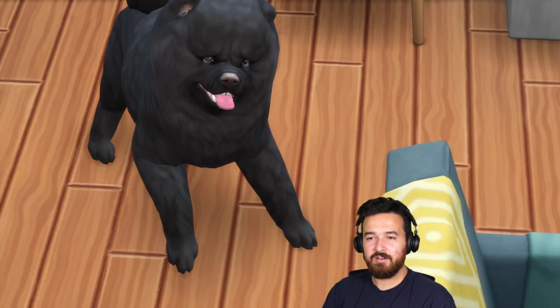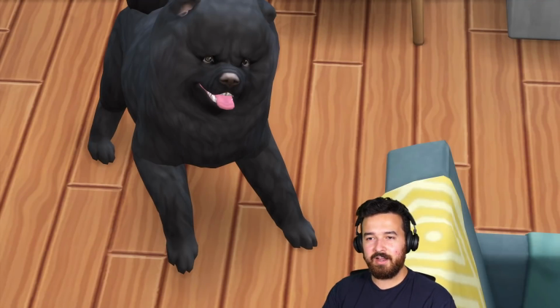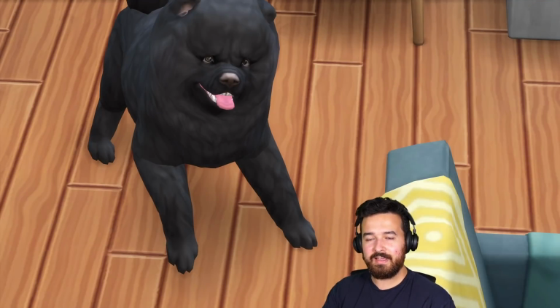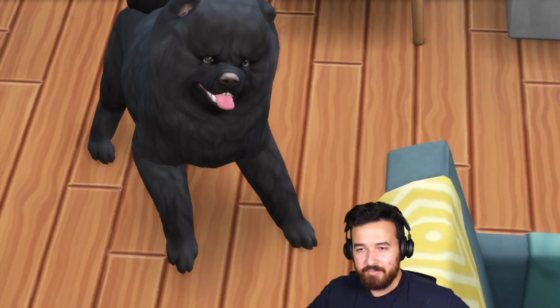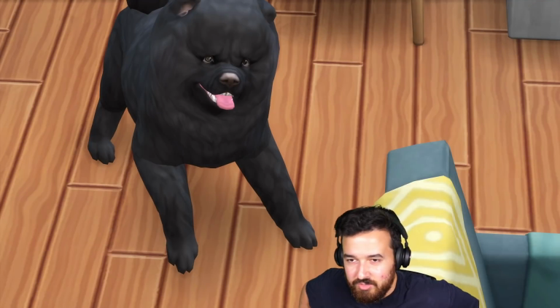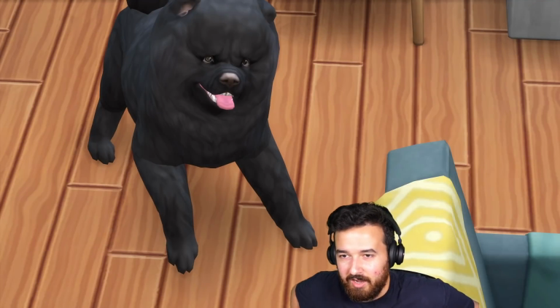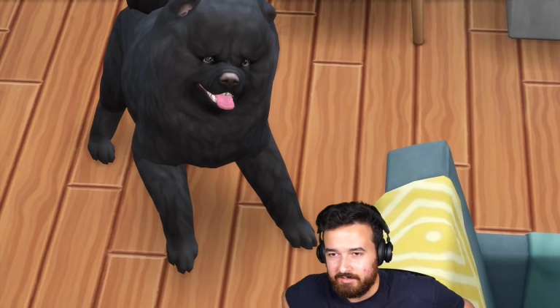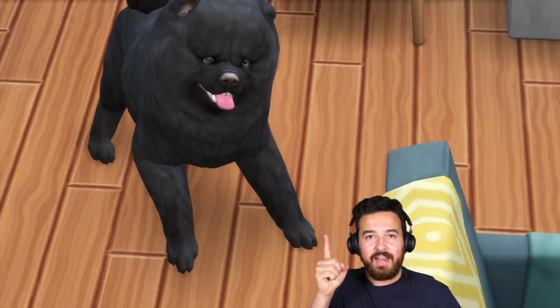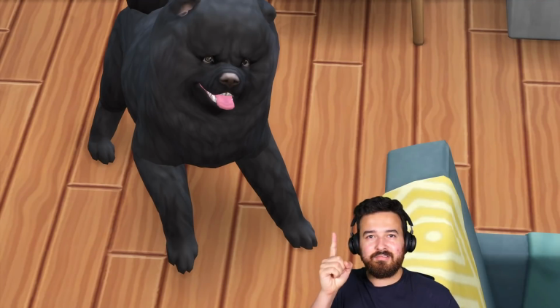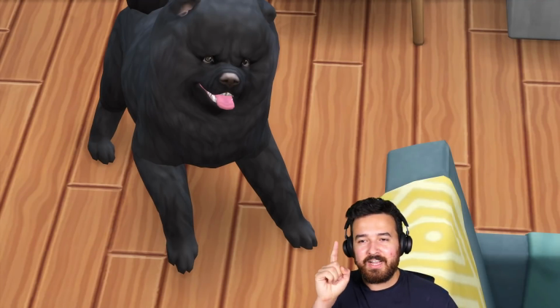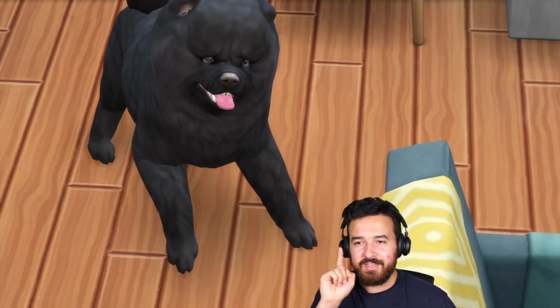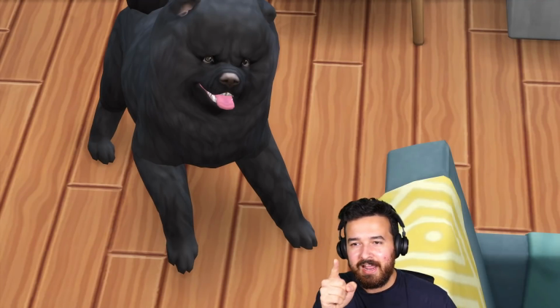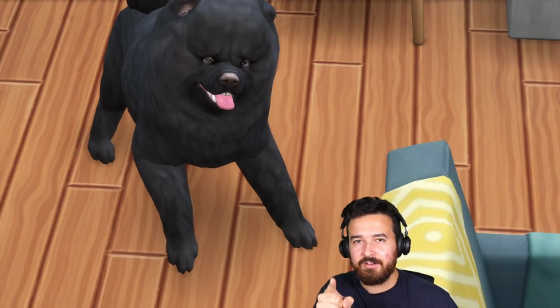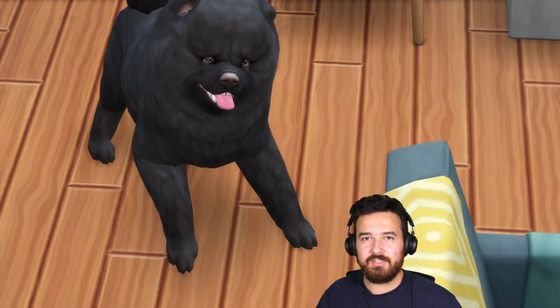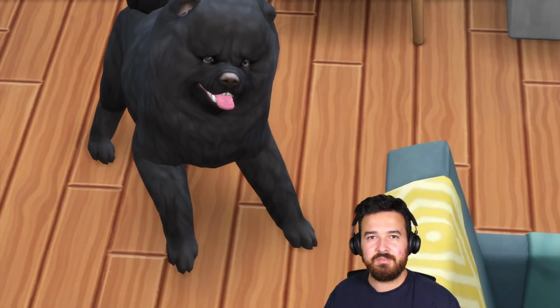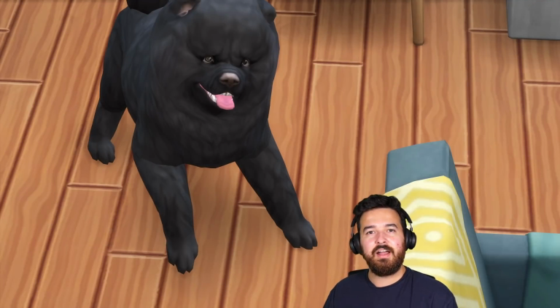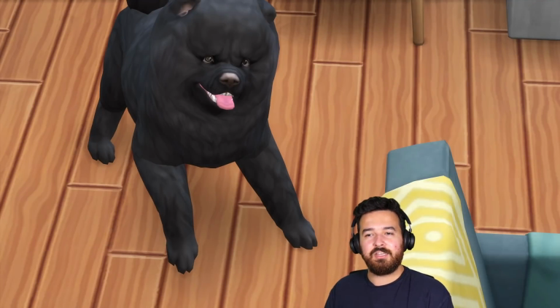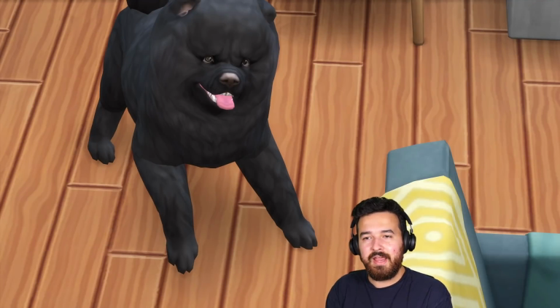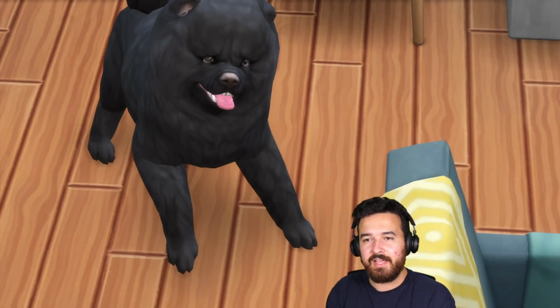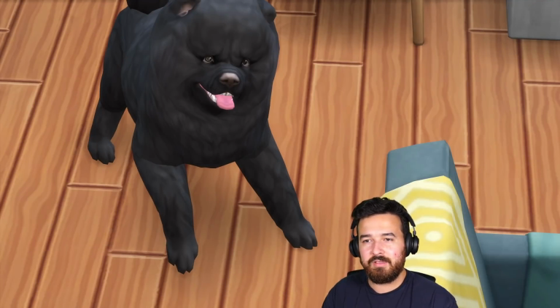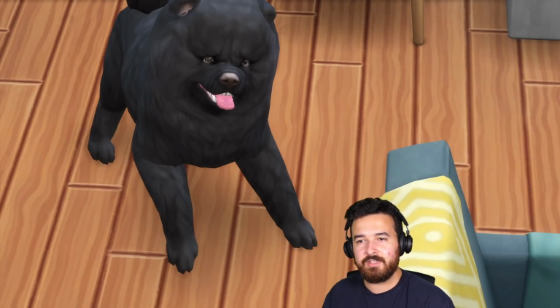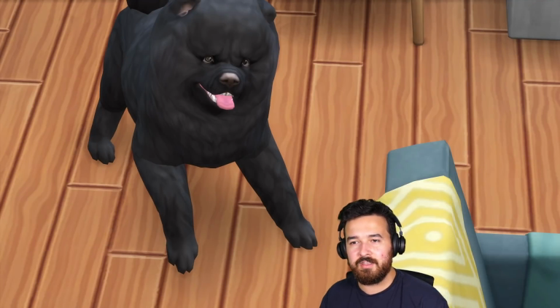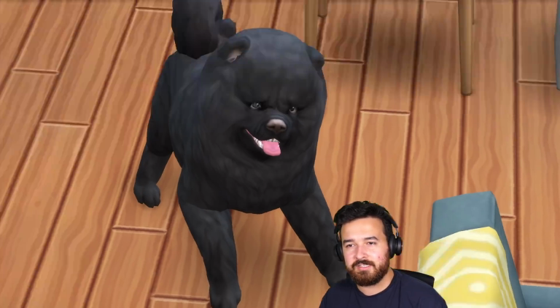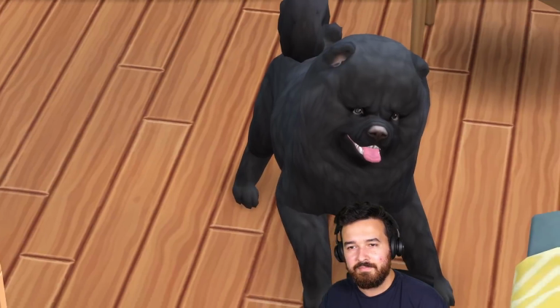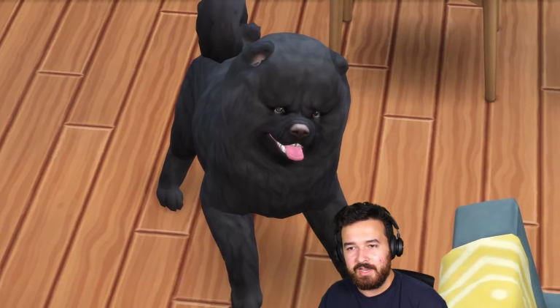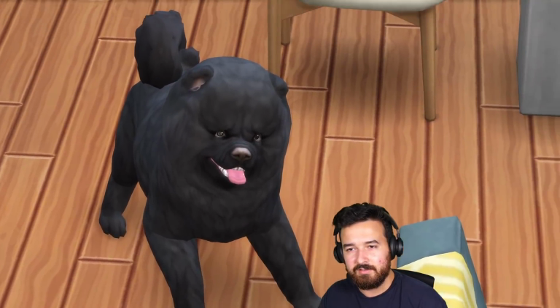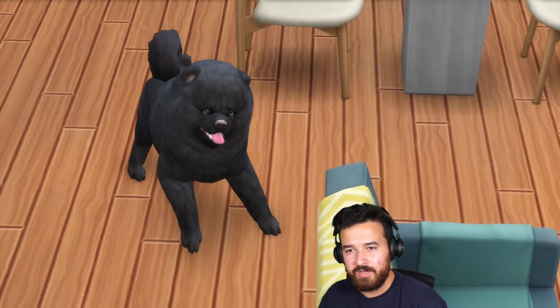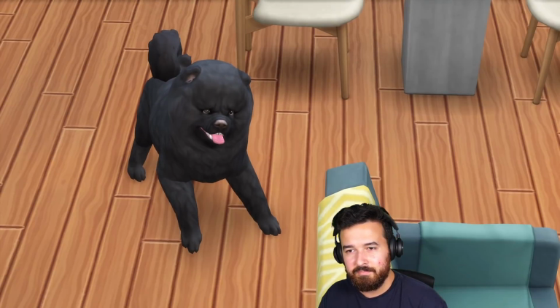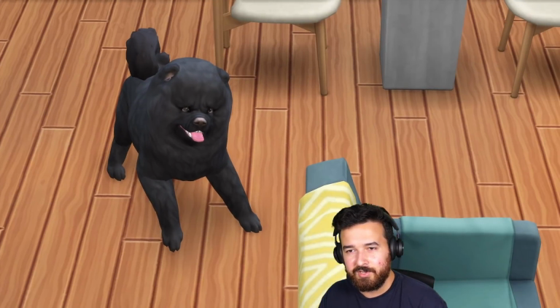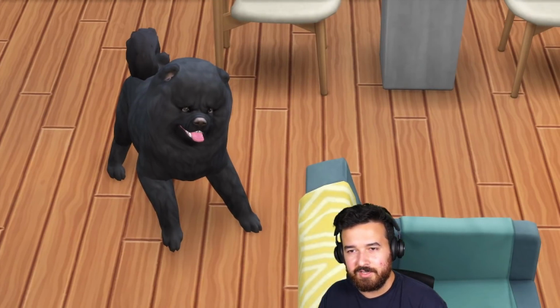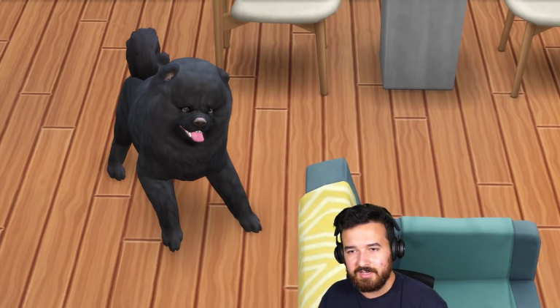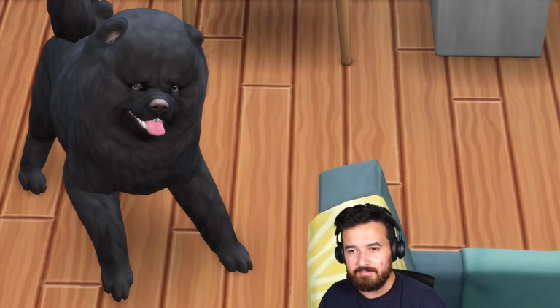That's not a chow chow — it's got a pink tongue. Chow chows have a blue tongue. That is factually inaccurate, Sims. I demand that to be fixed in the next update. Otherwise I'm boycotting Sims — kidding, obviously.